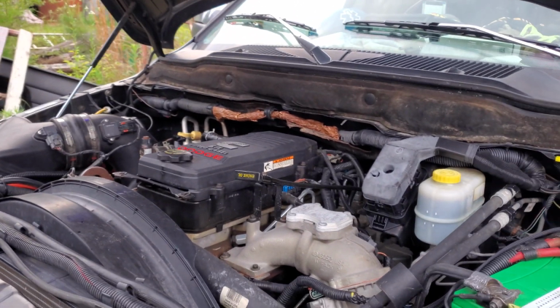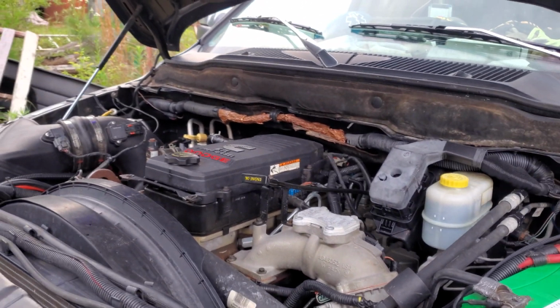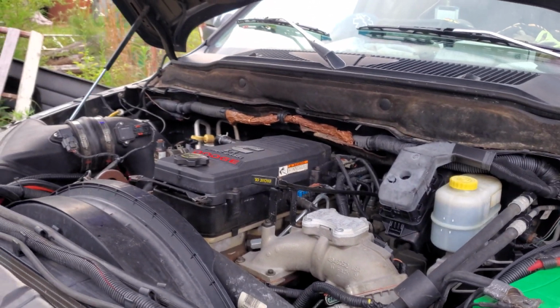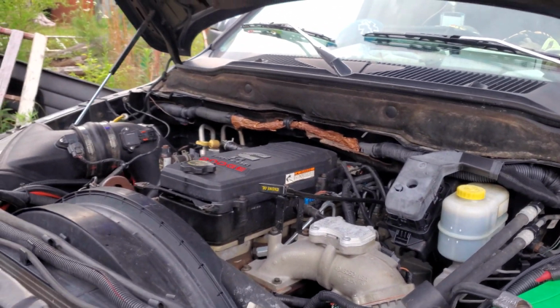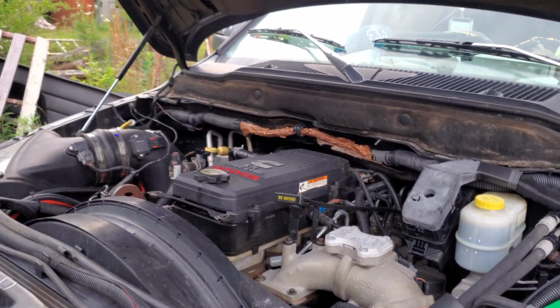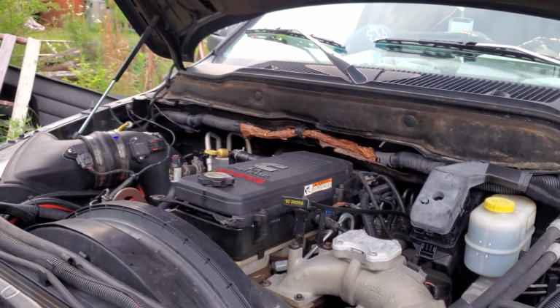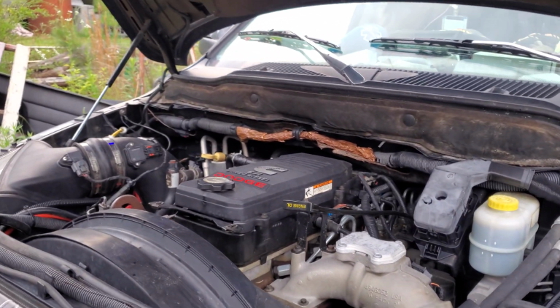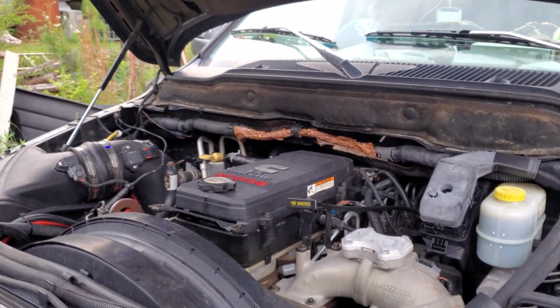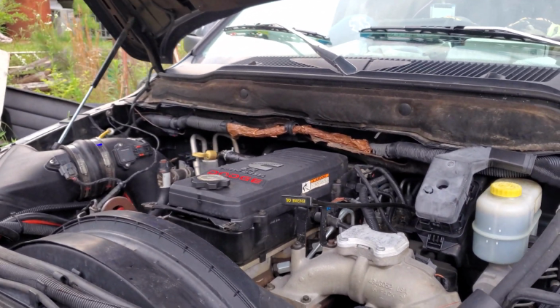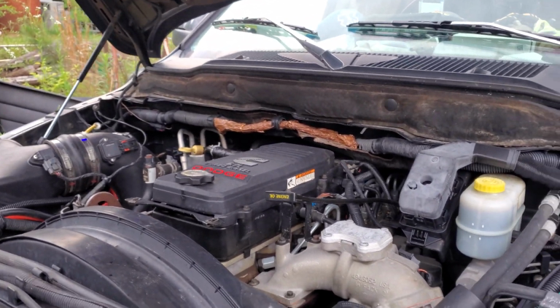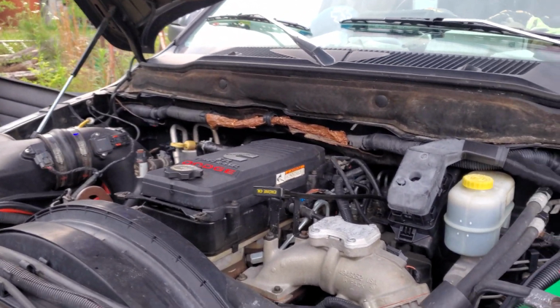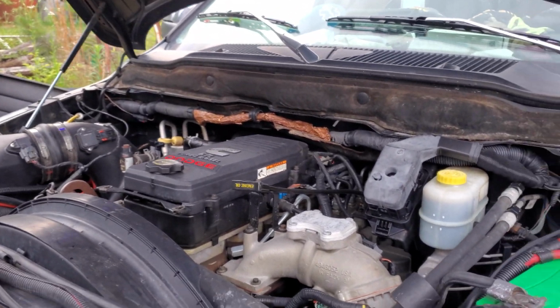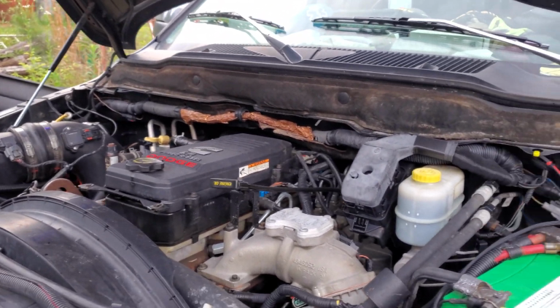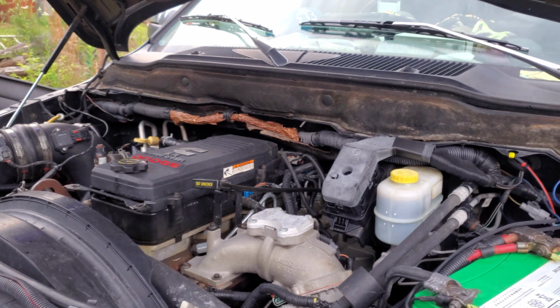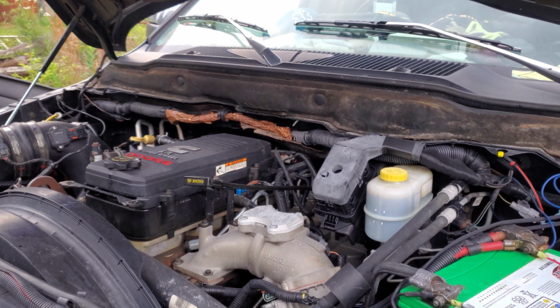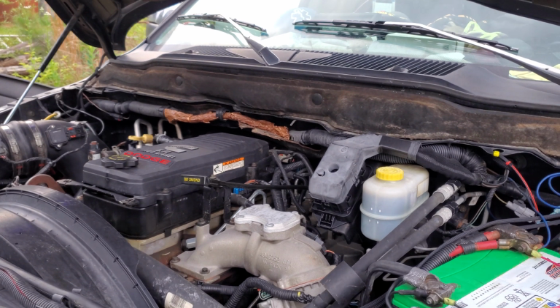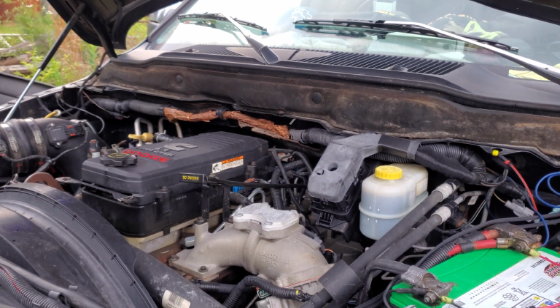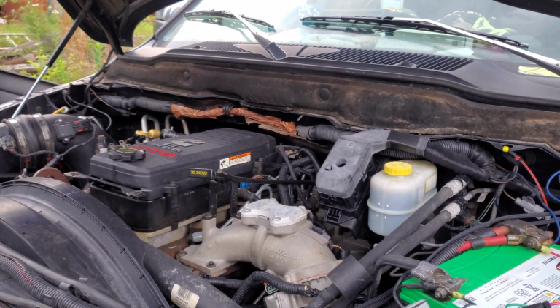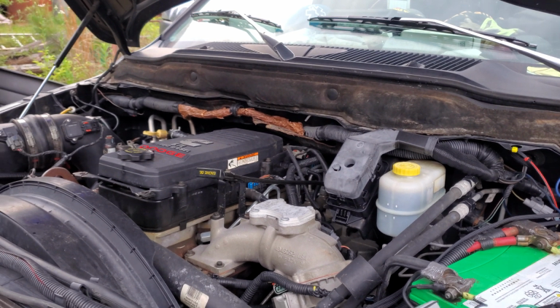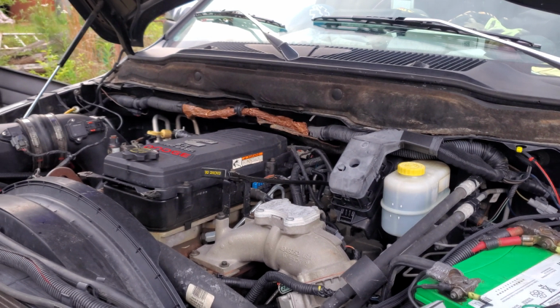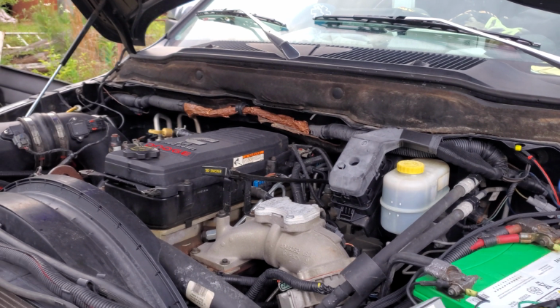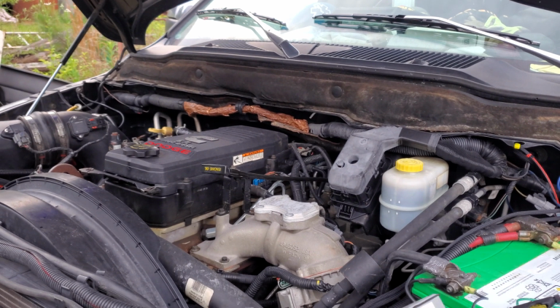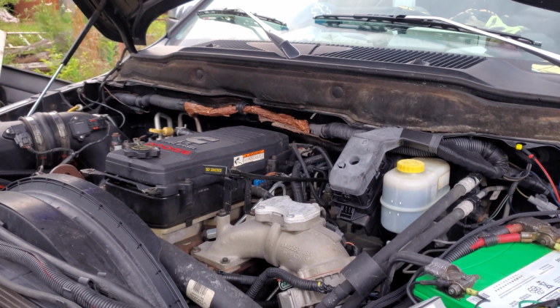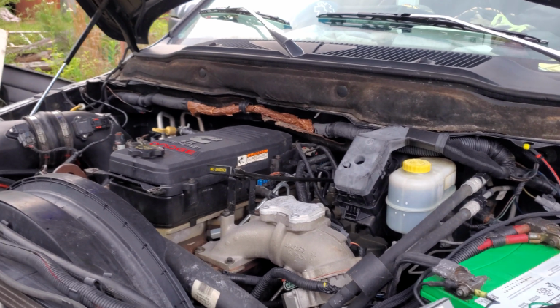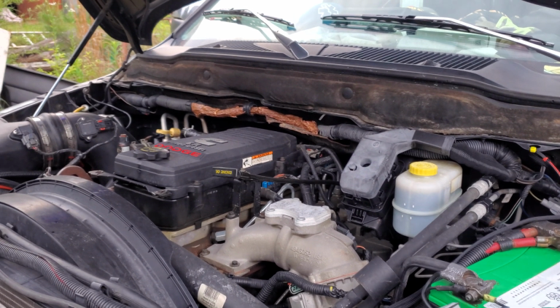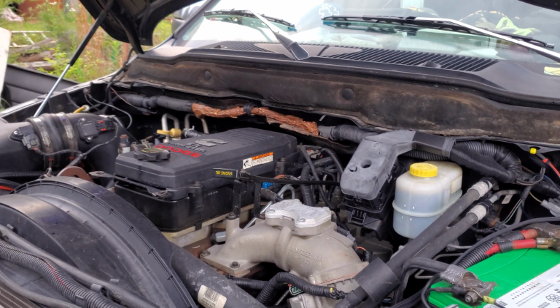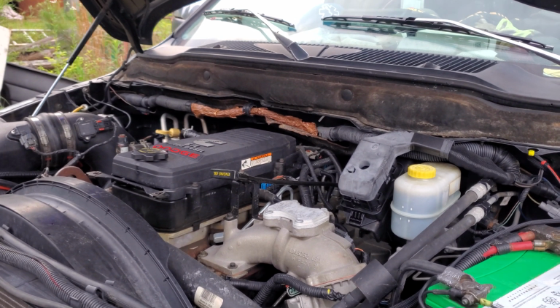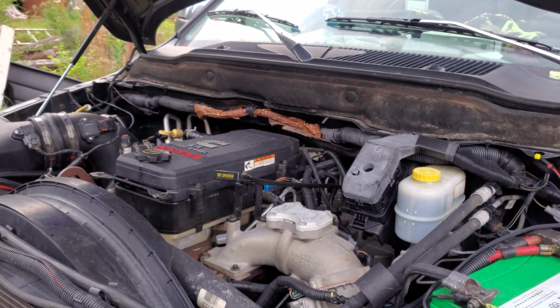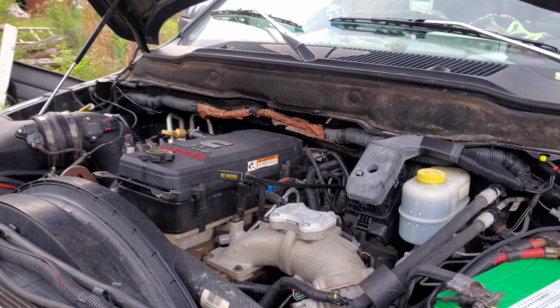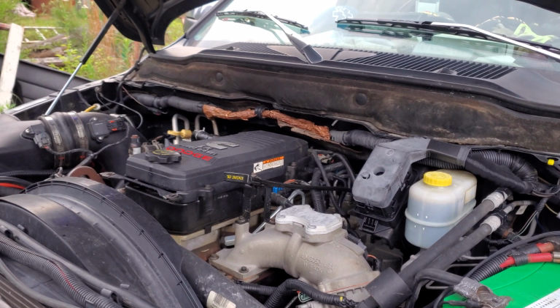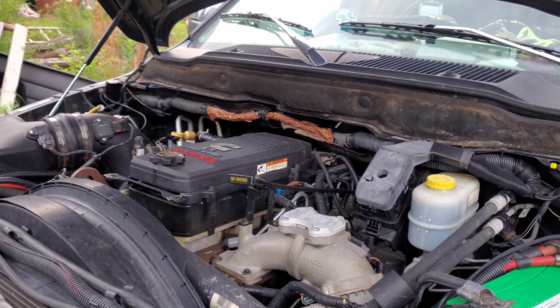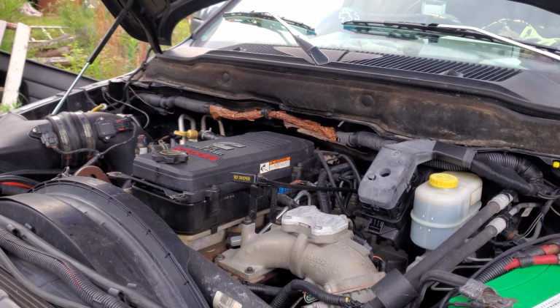There was no water in the oil and no oil in the water. But when you look that up on all the forums, everybody's saying blown head gasket — which is a terrifying prospect because it's expensive.